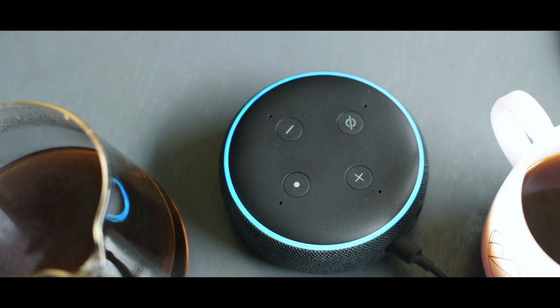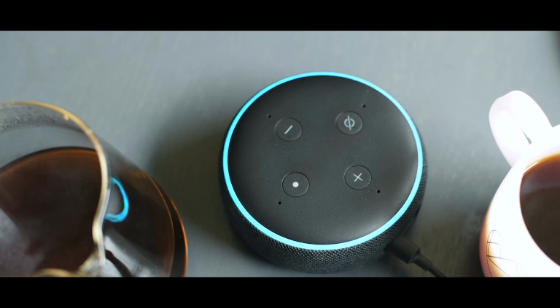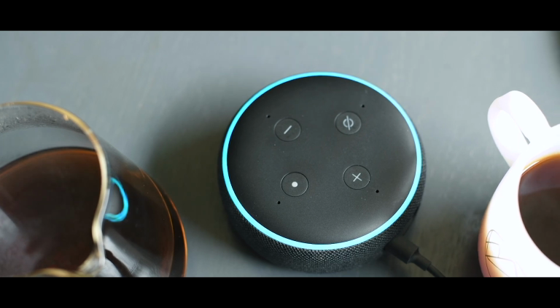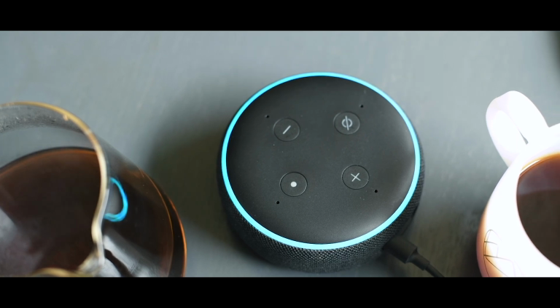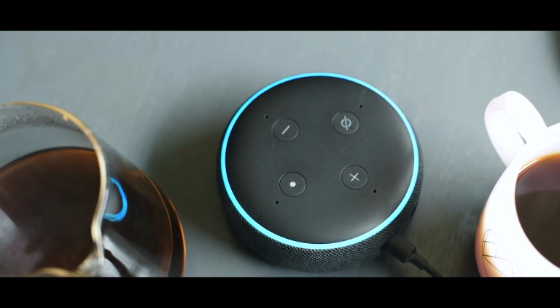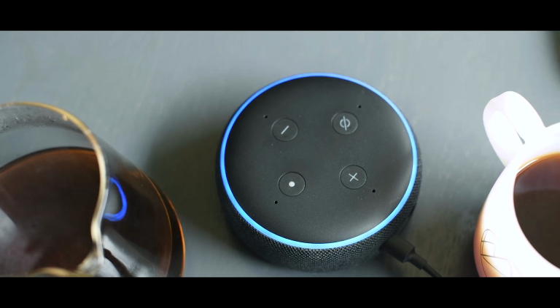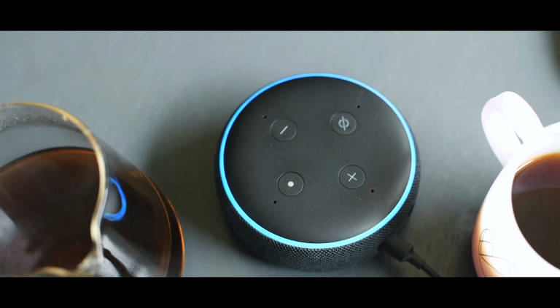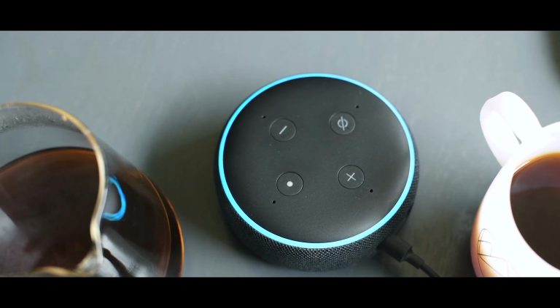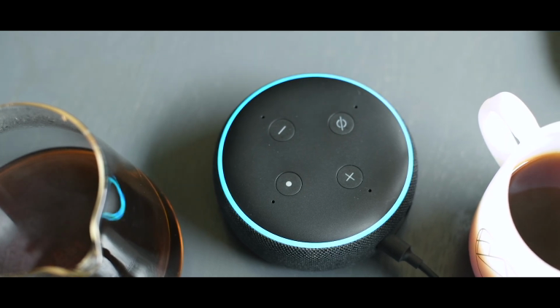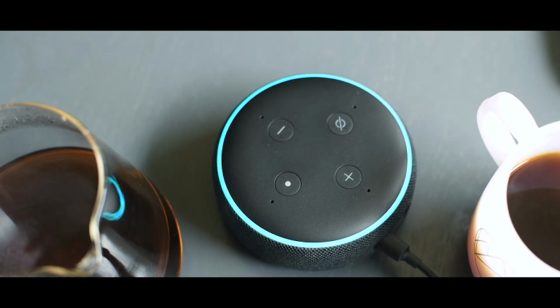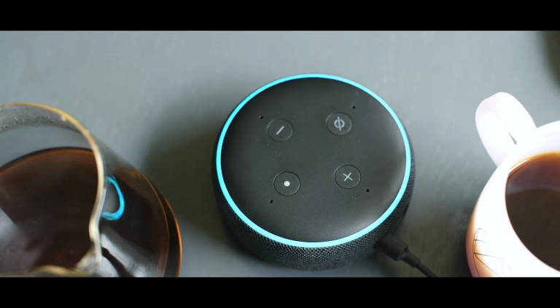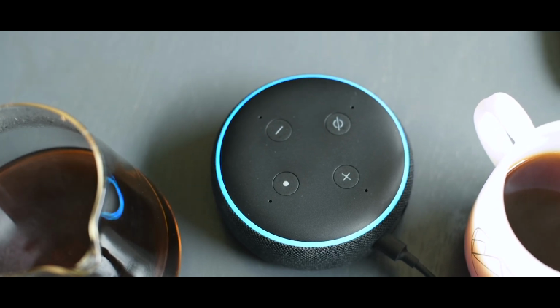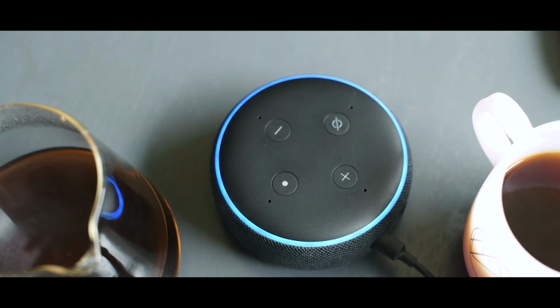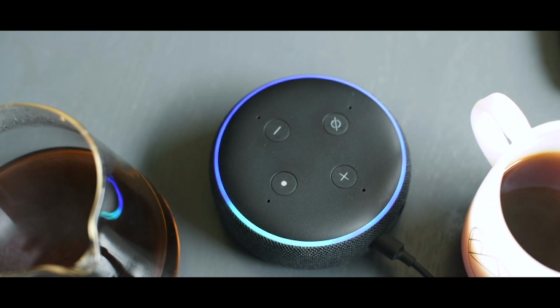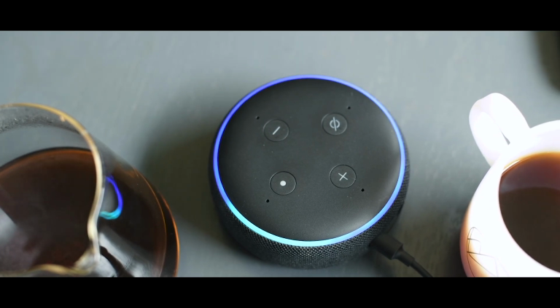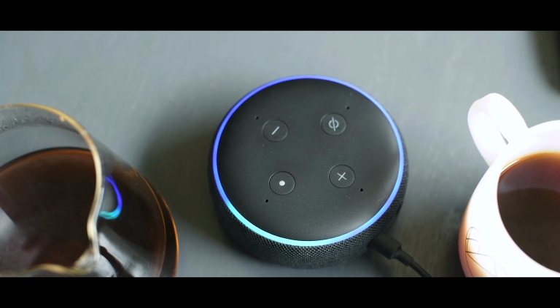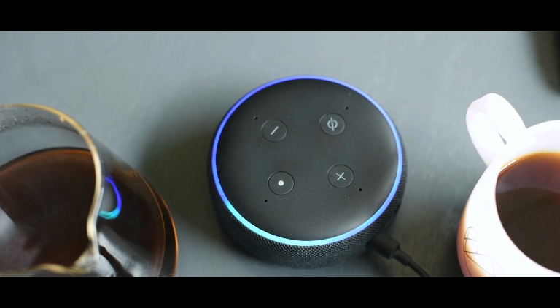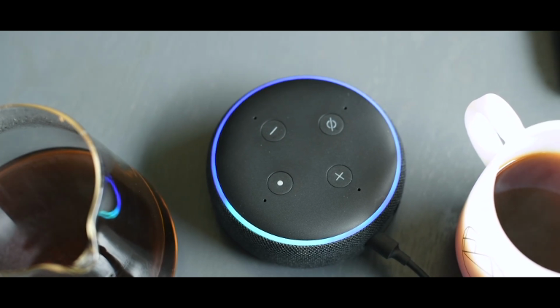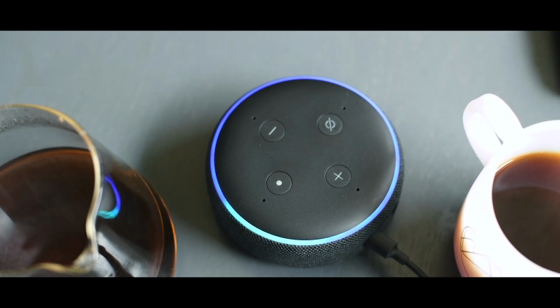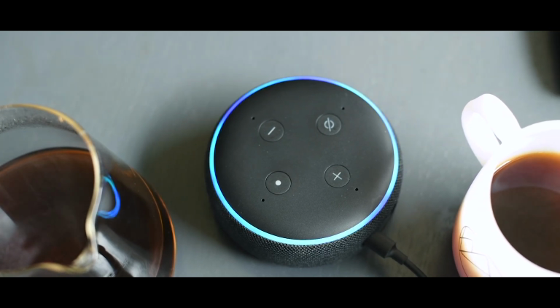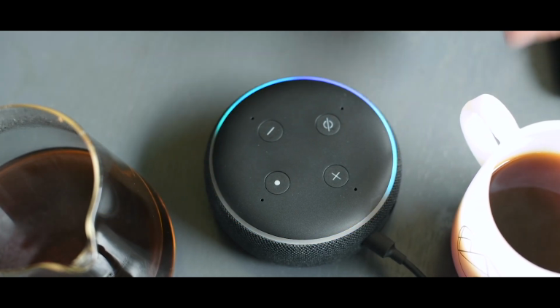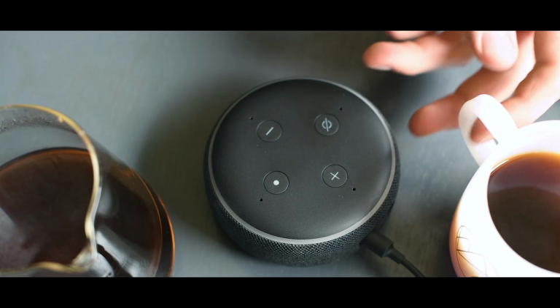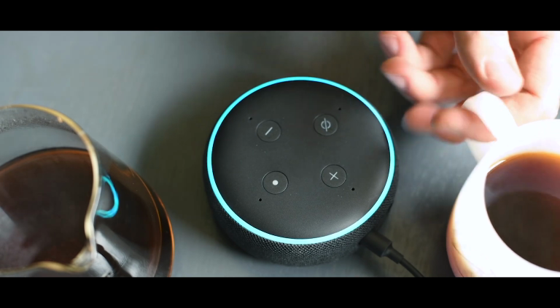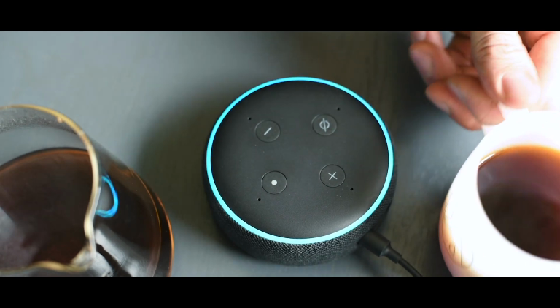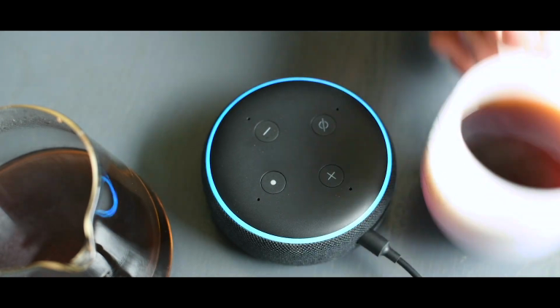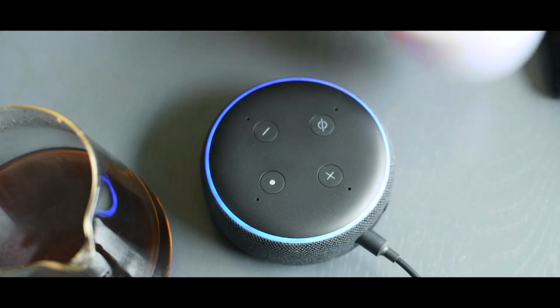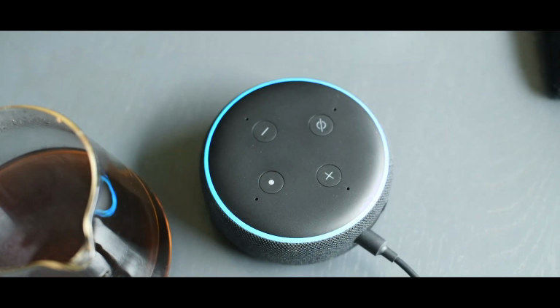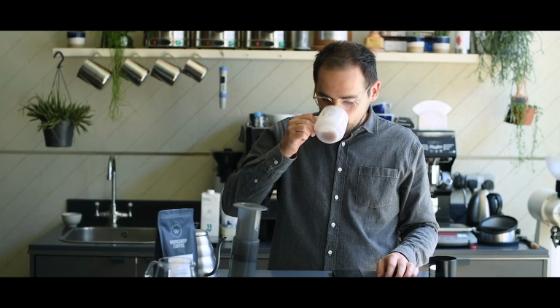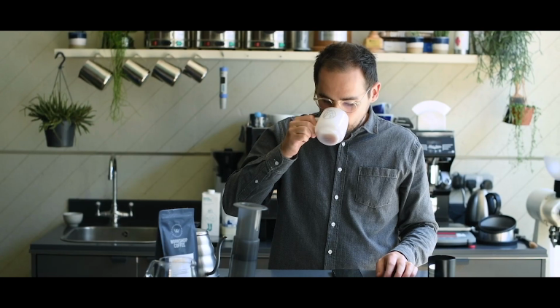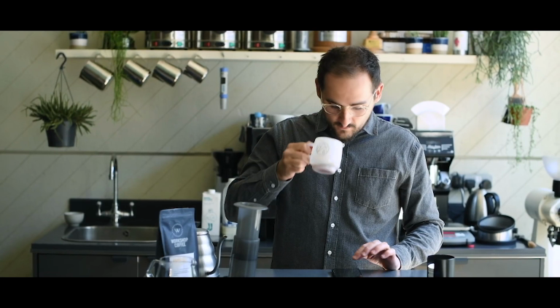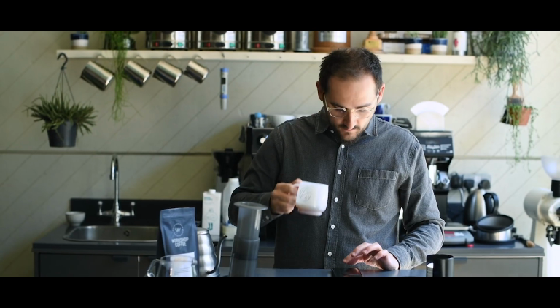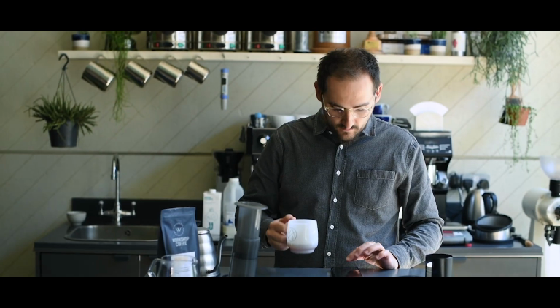The Alexa Skill is available from the Amazon Alexa Skill Store now. Just say, Alexa, open Workshop Coffee.